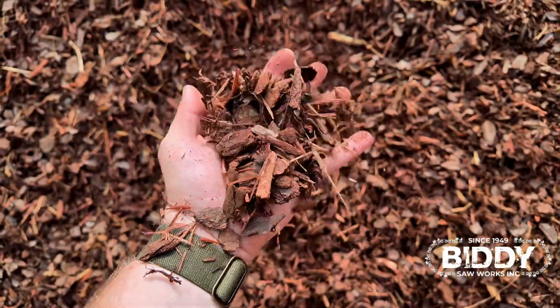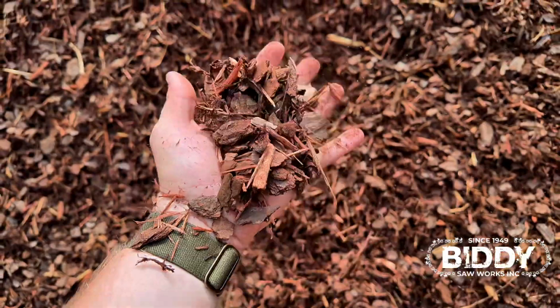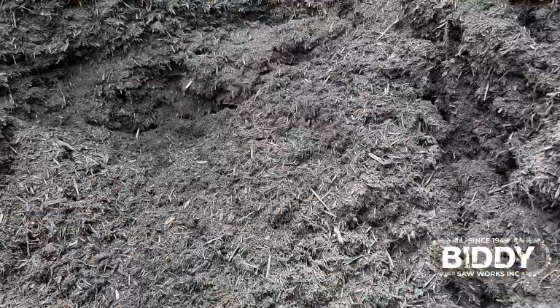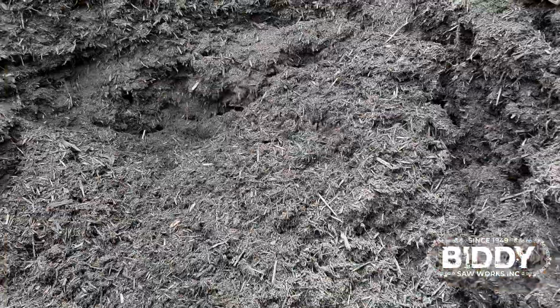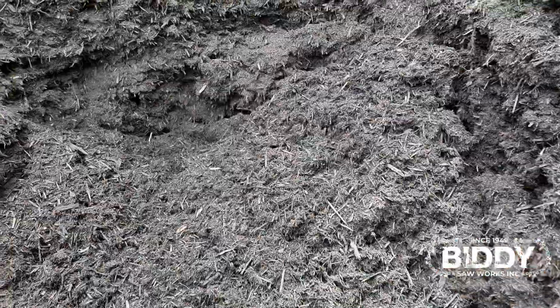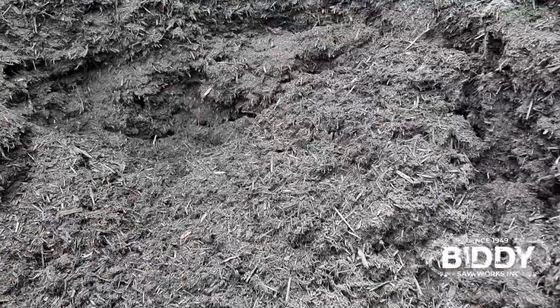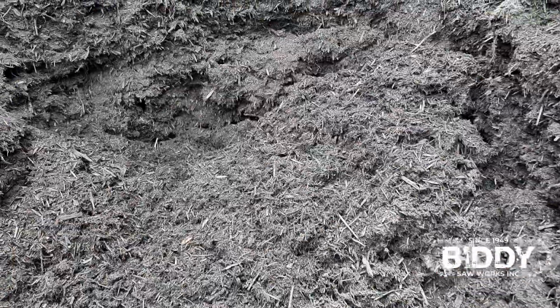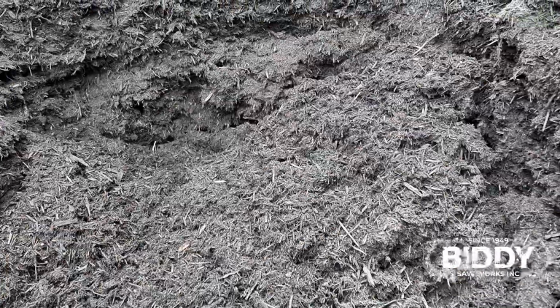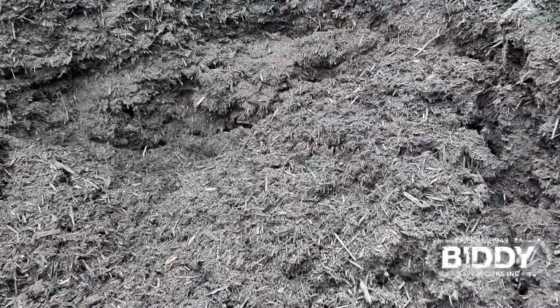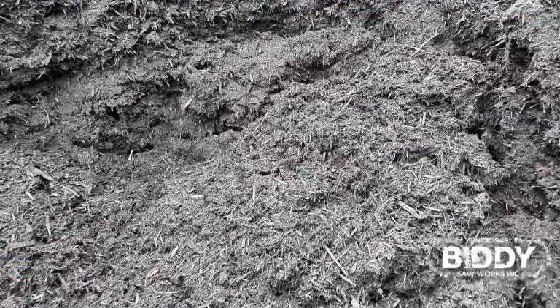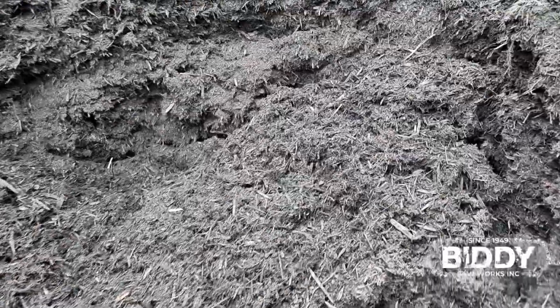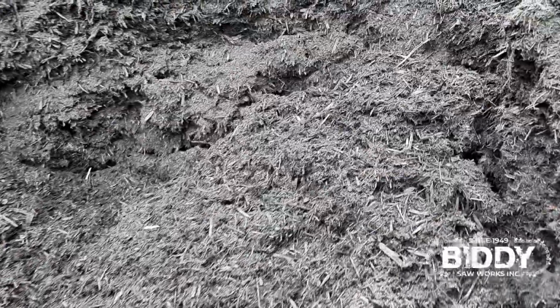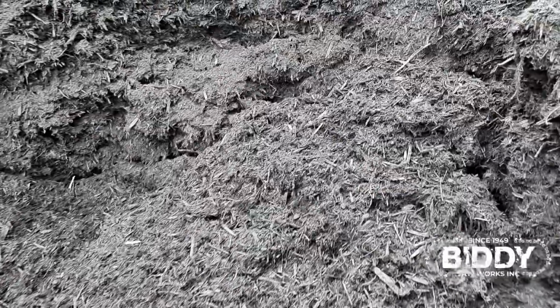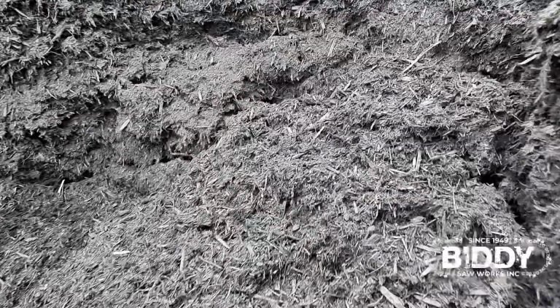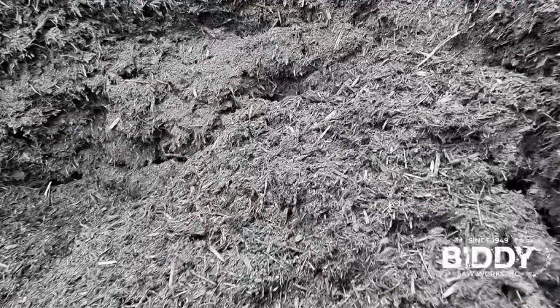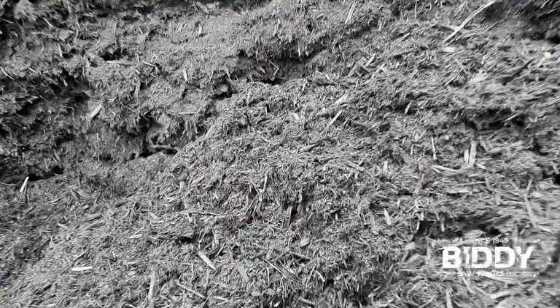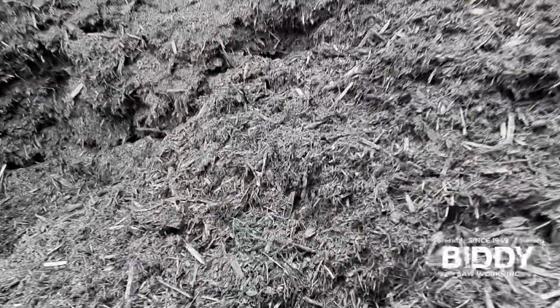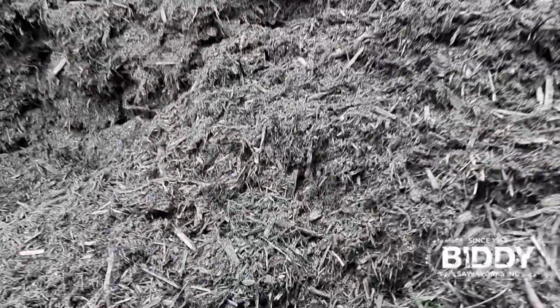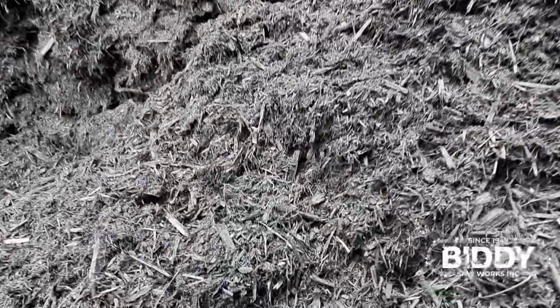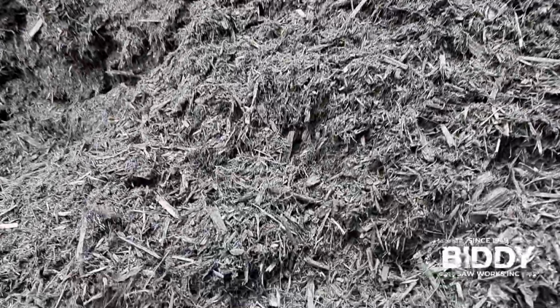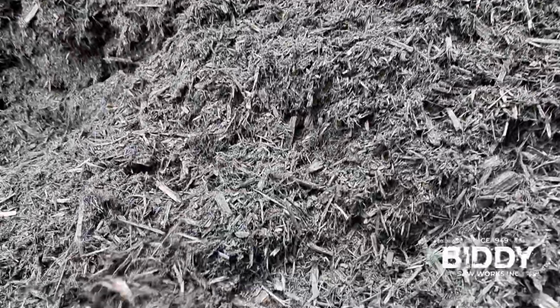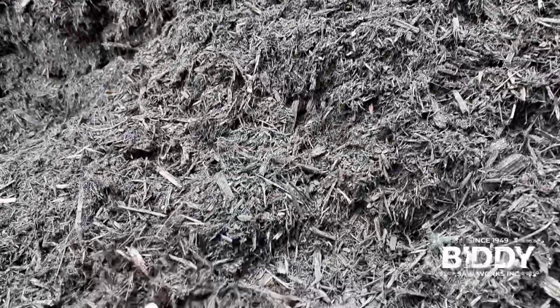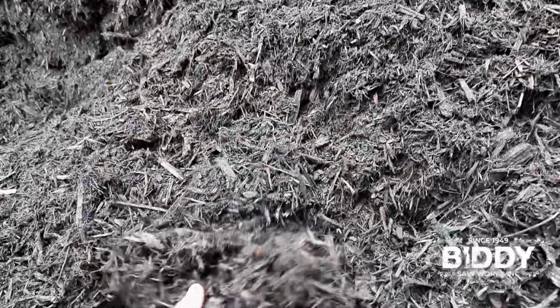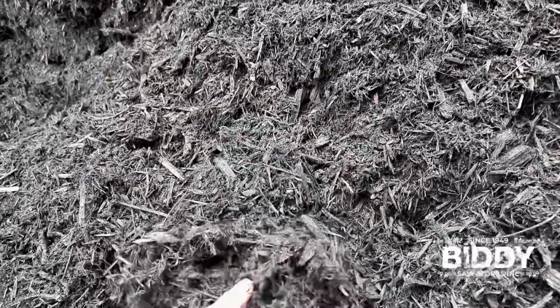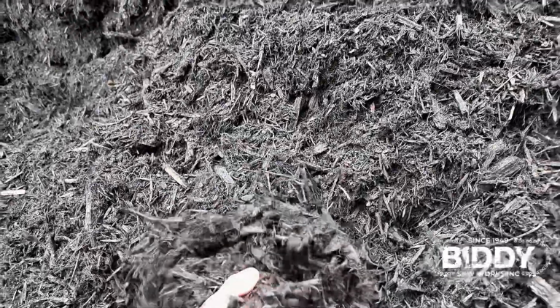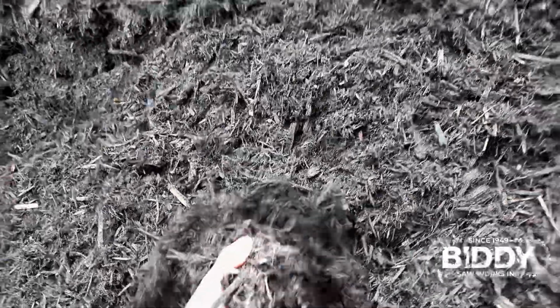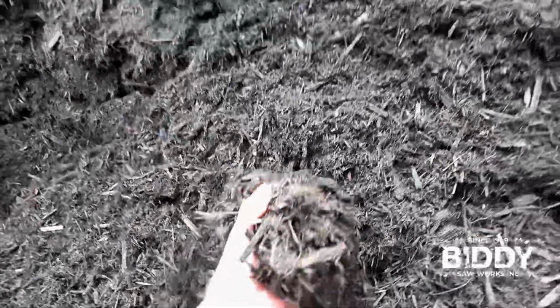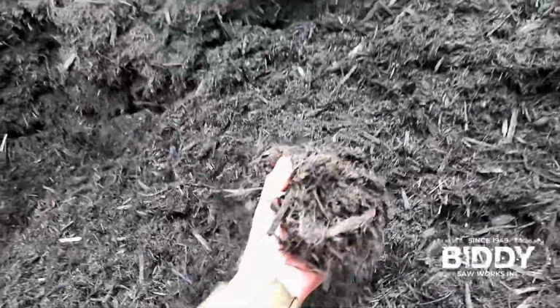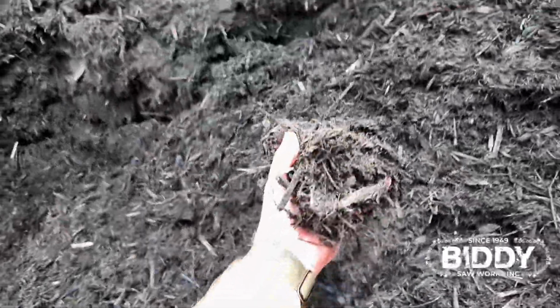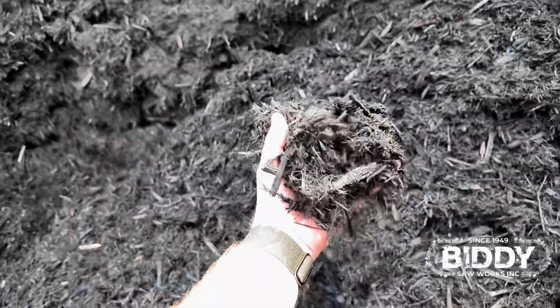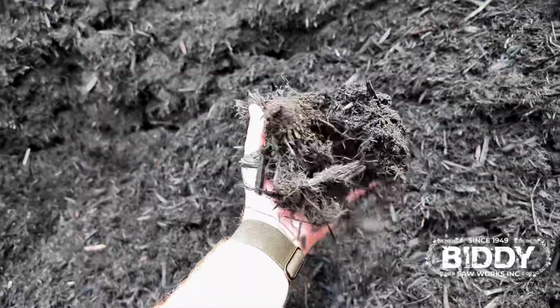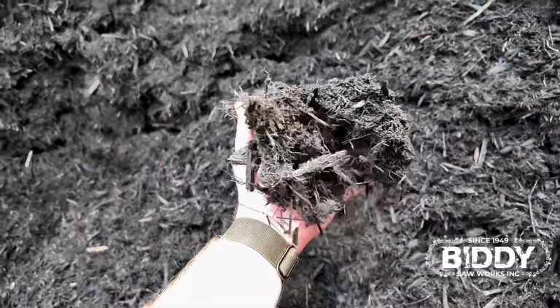Next, we have the black. It's pretty much the same as the brown — it is a virgin hardwood, but it's colored with a black dye.